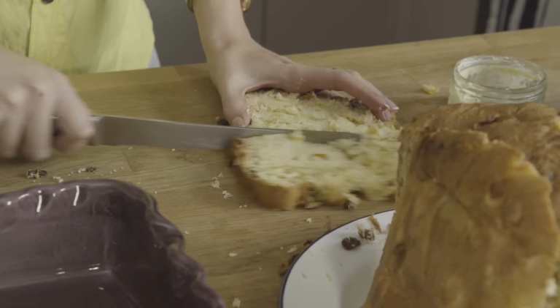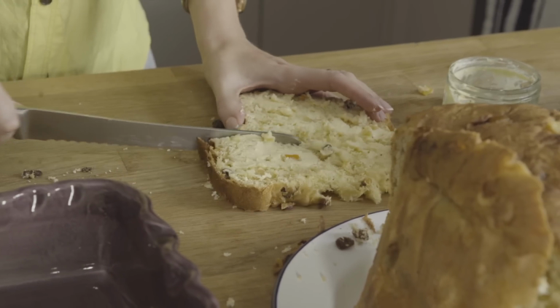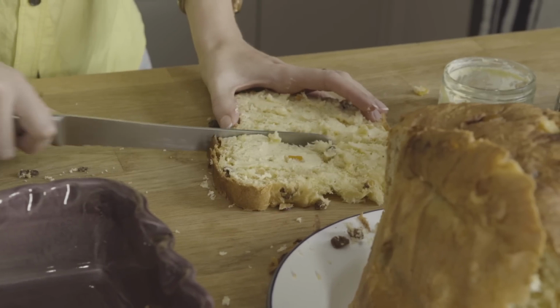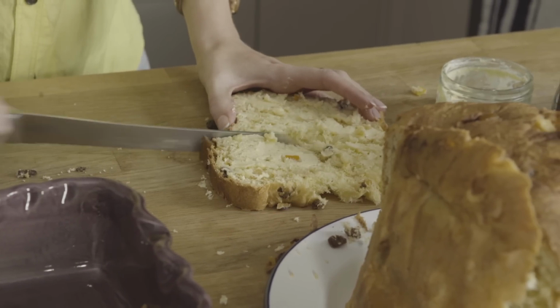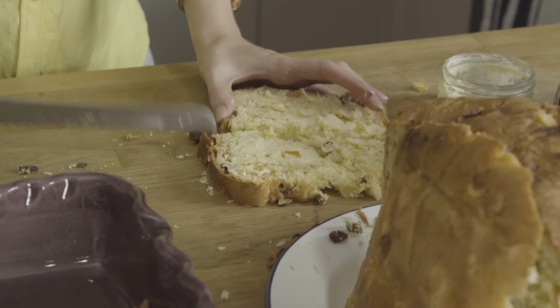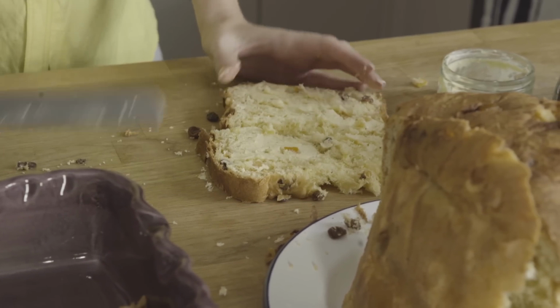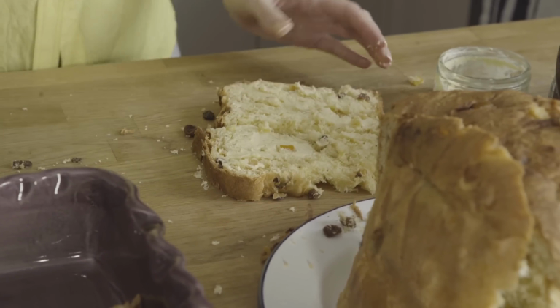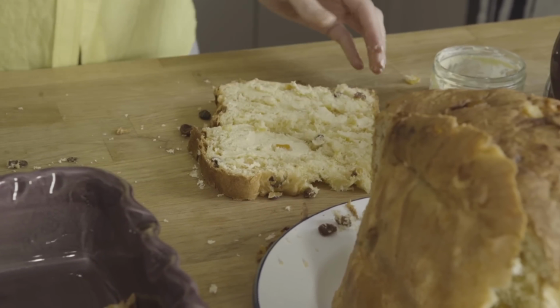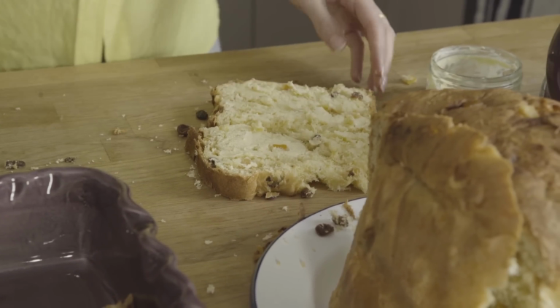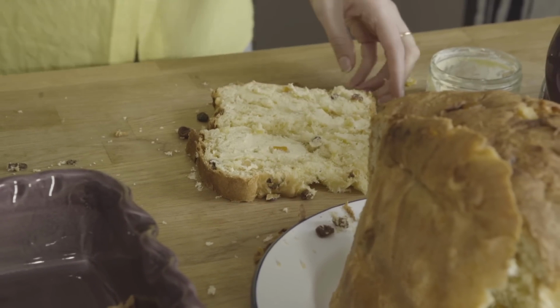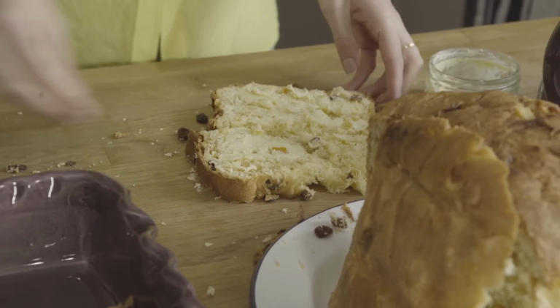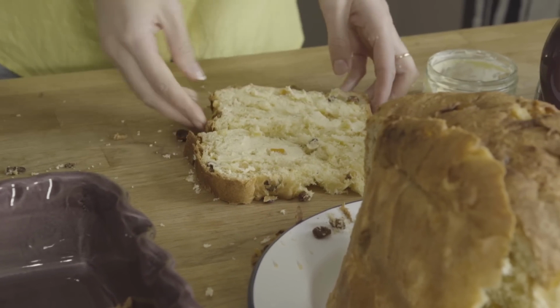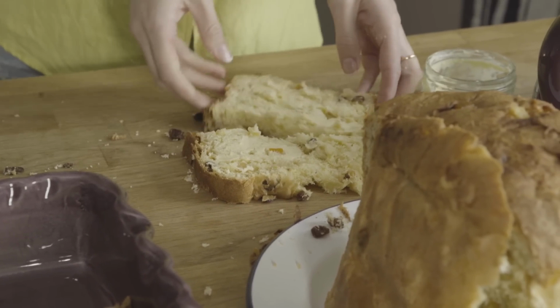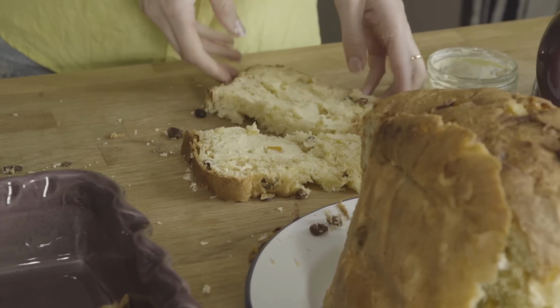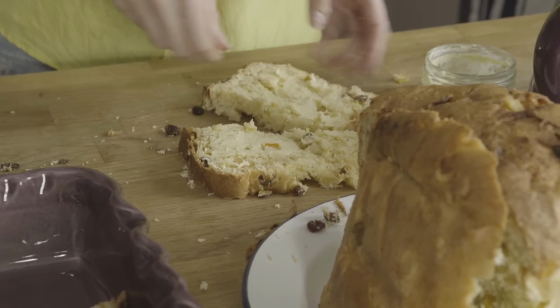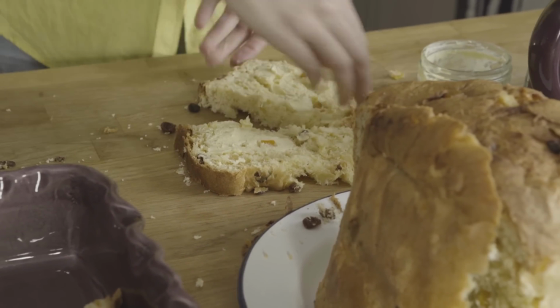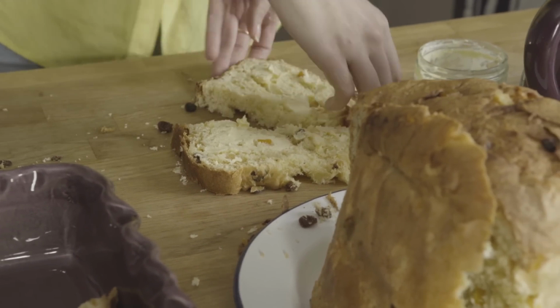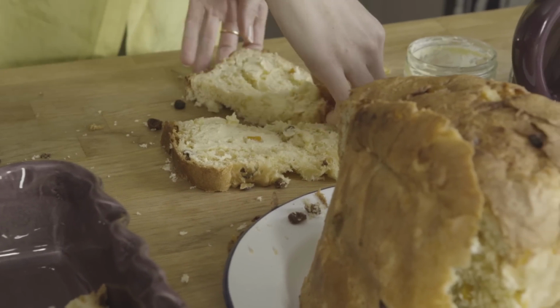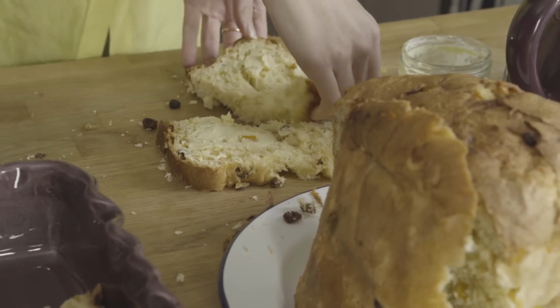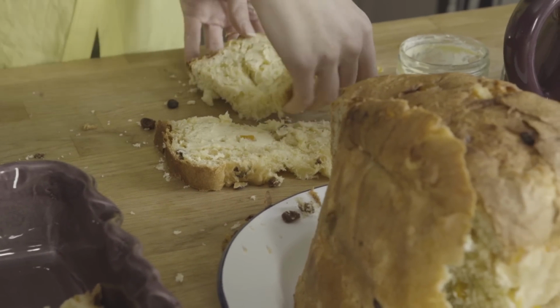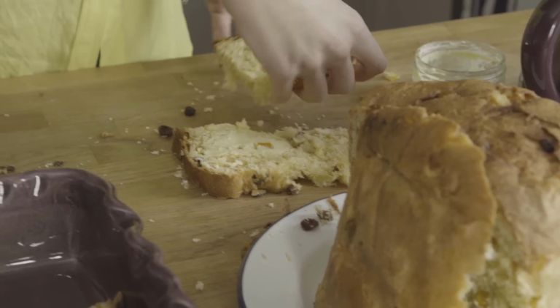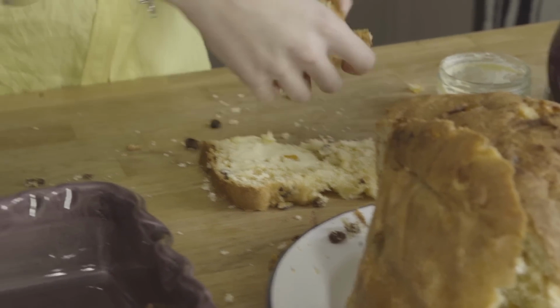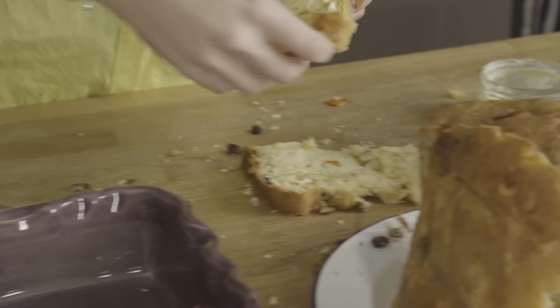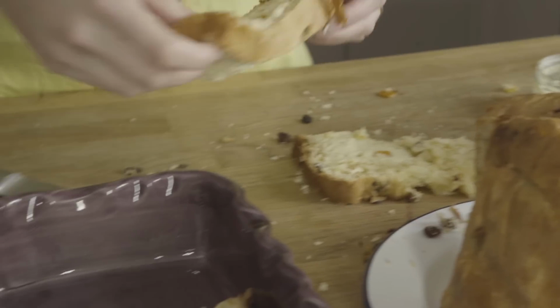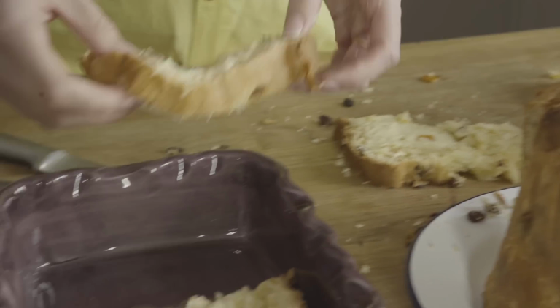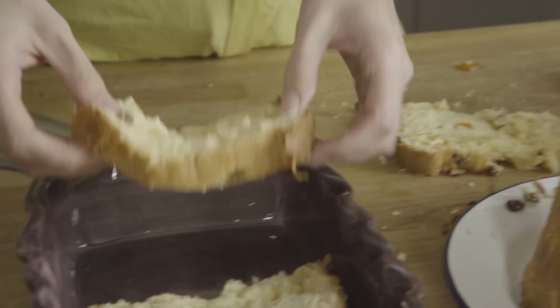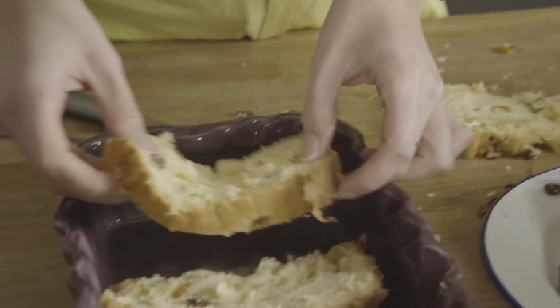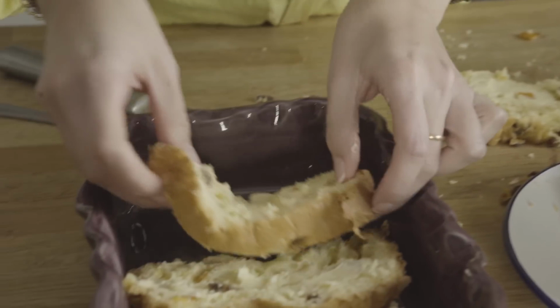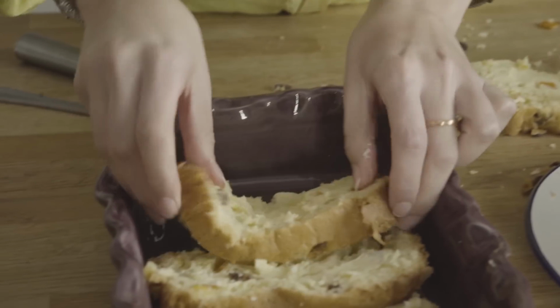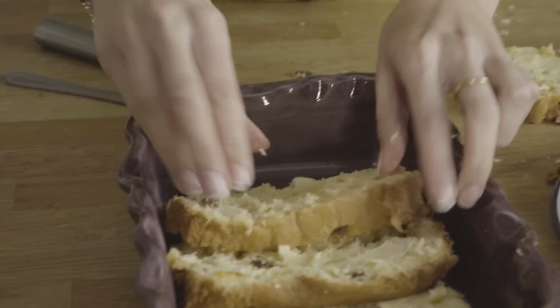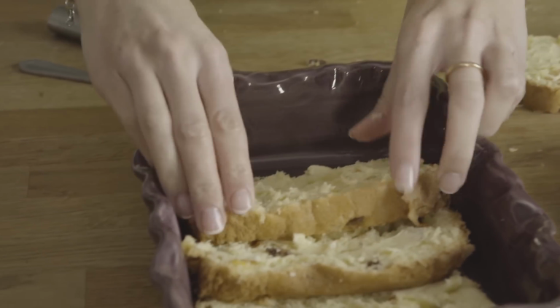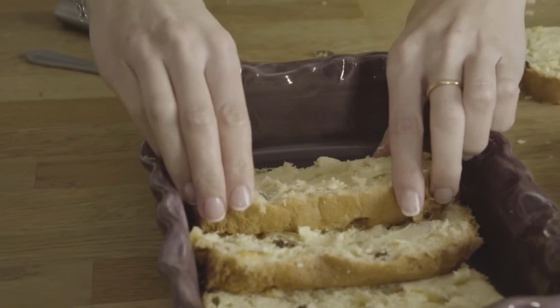We're going to layer them in our dish so they're slightly overlapping, so we've got really good chunks of bread.